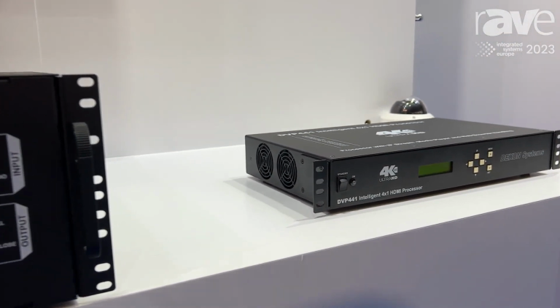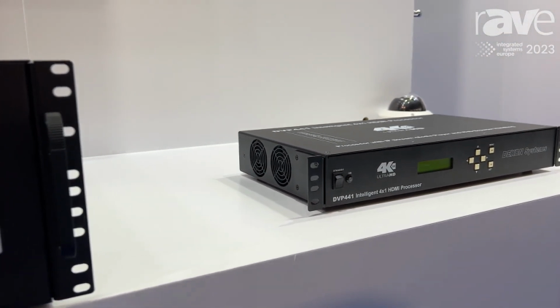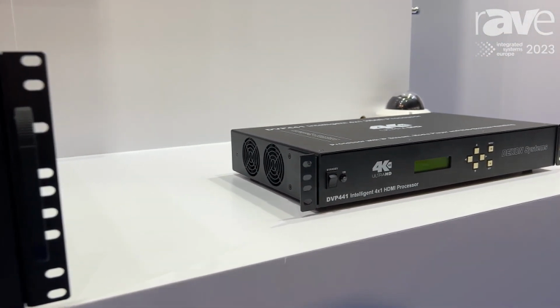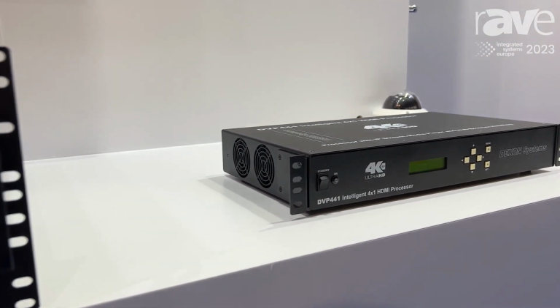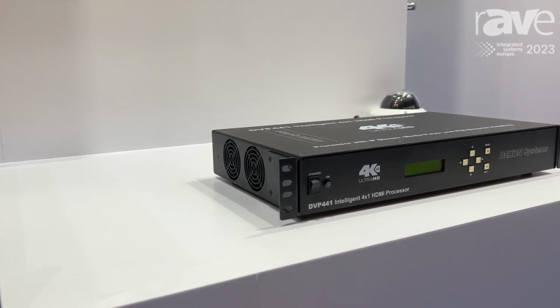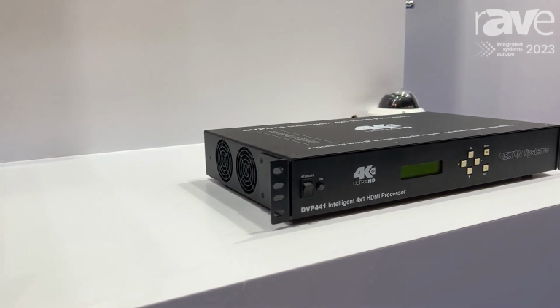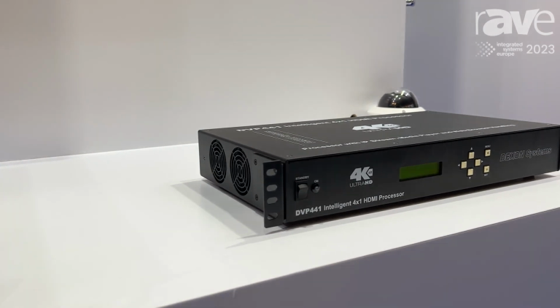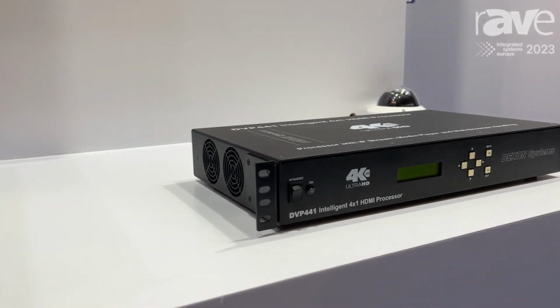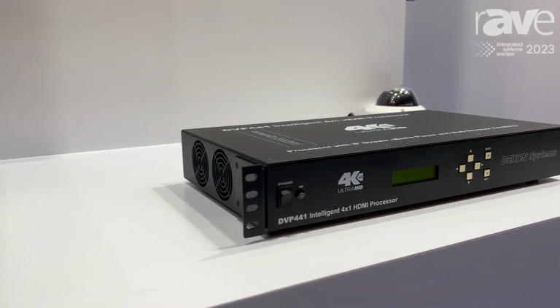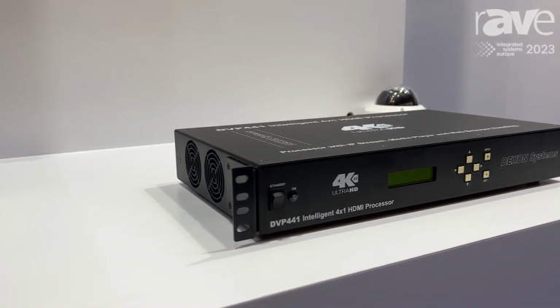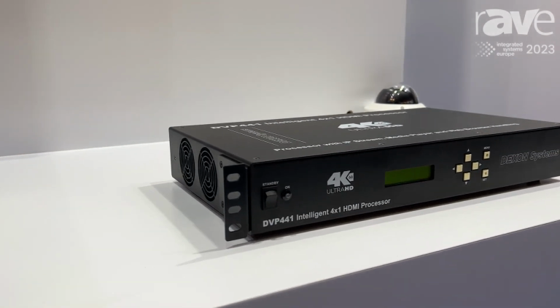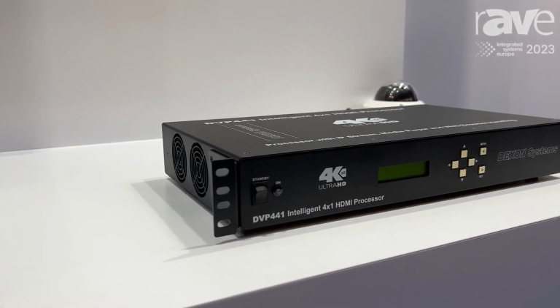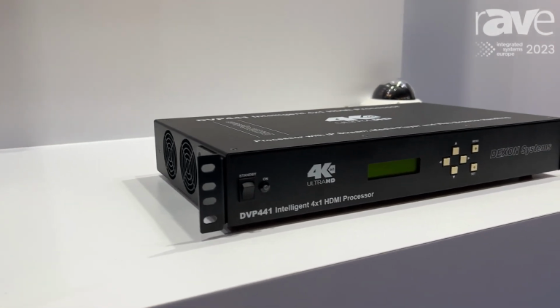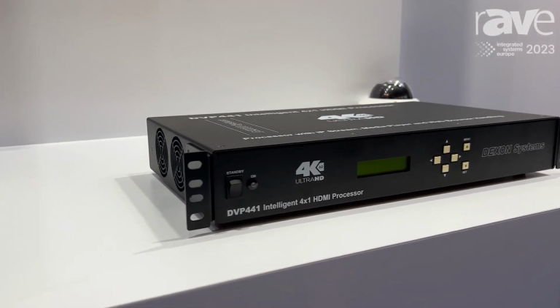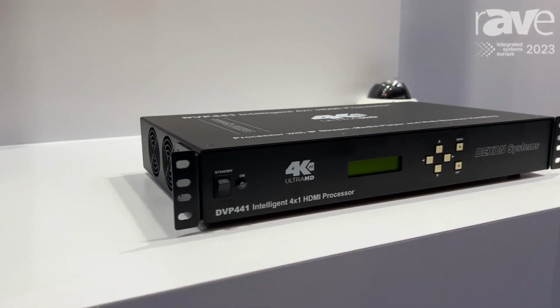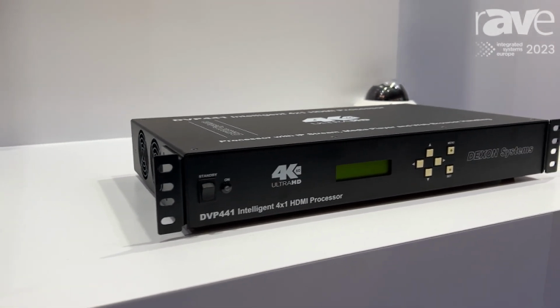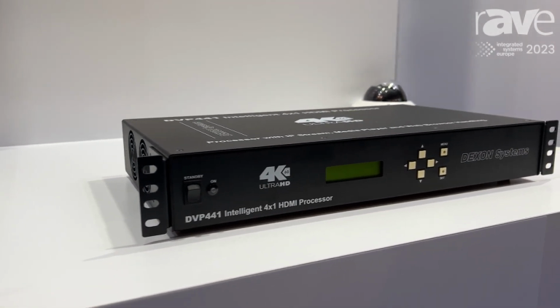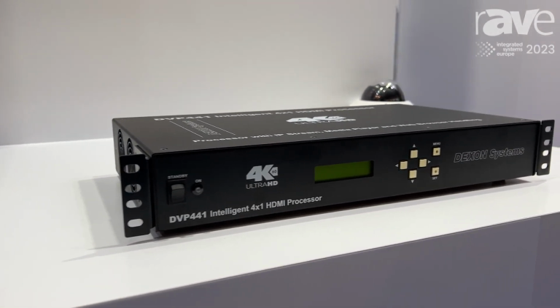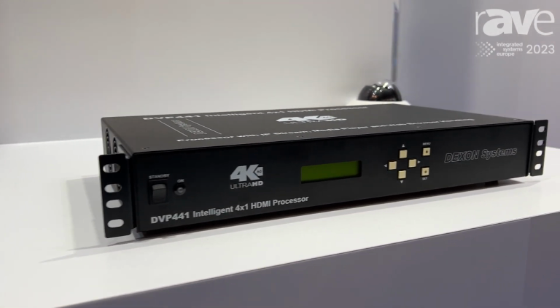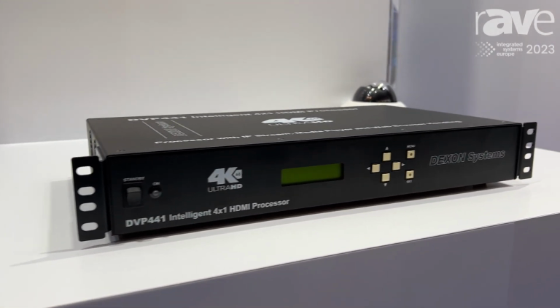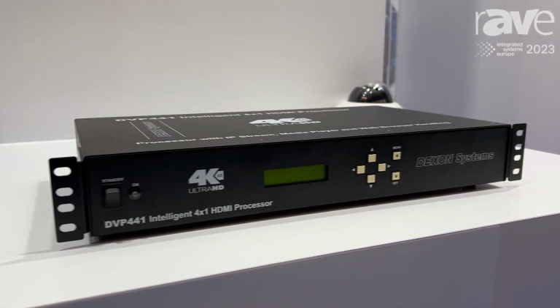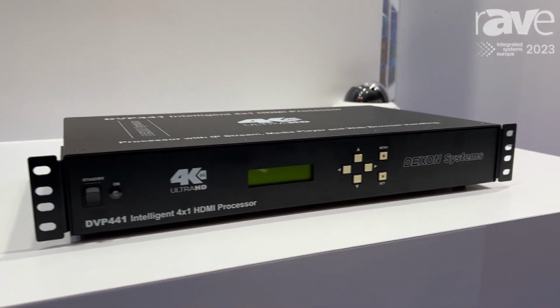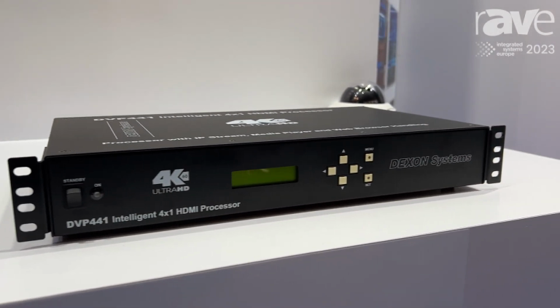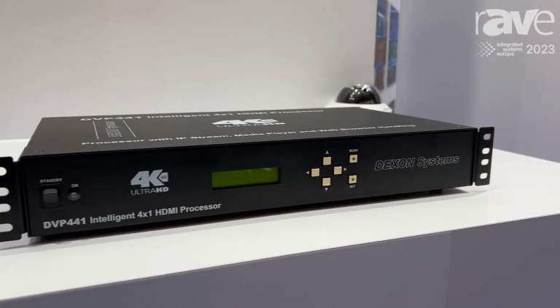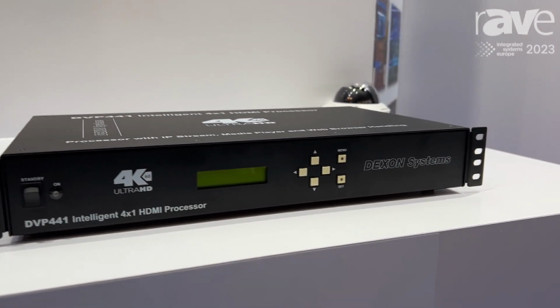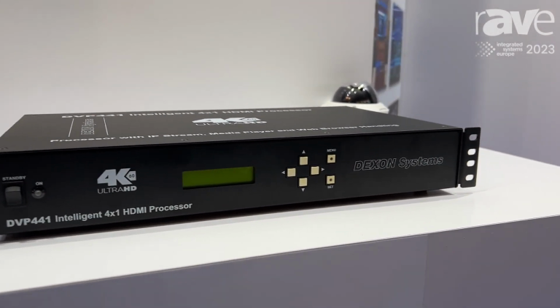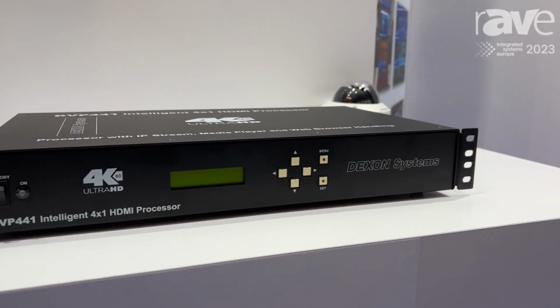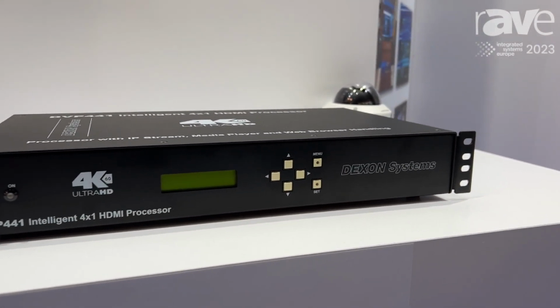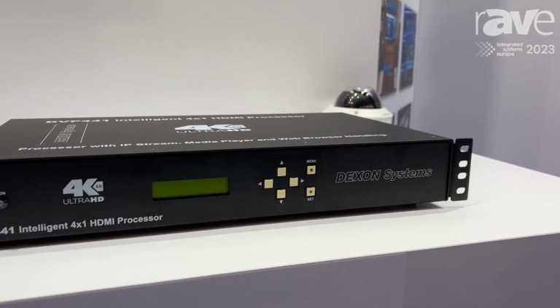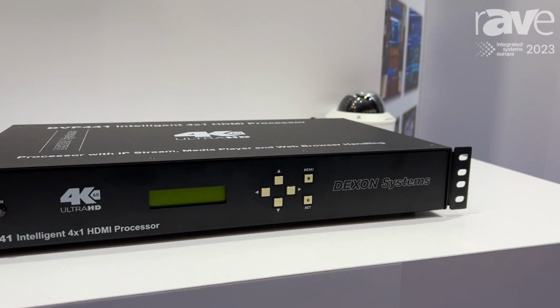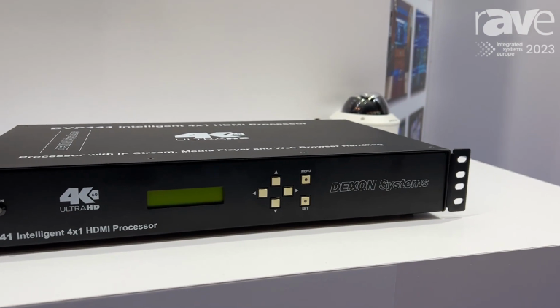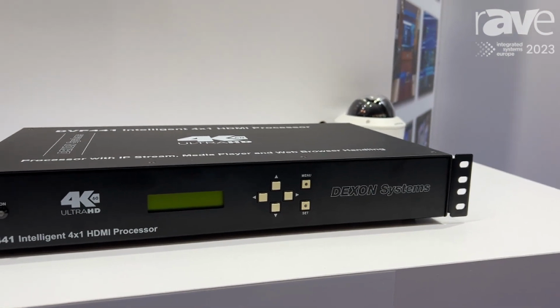Our small 4x1 is called DVP441, handling four inputs and one output.